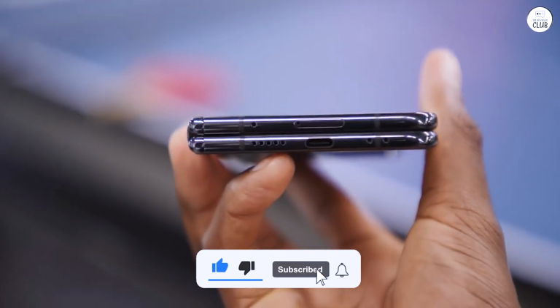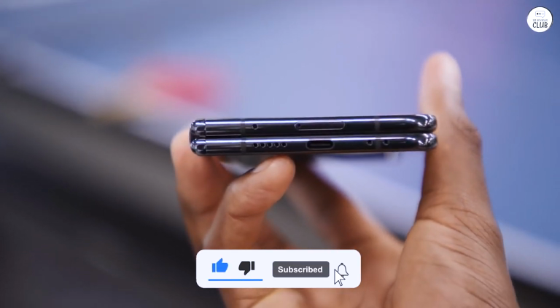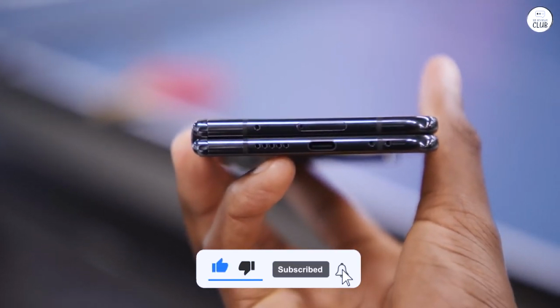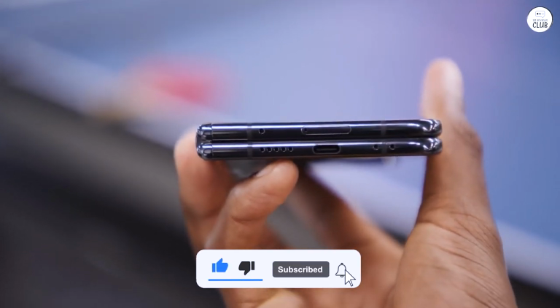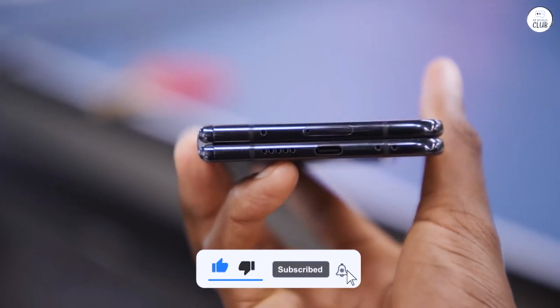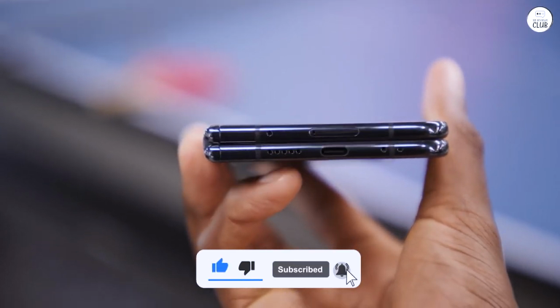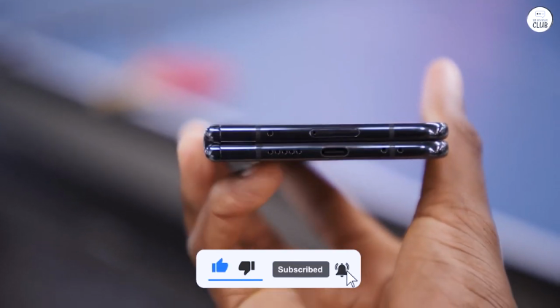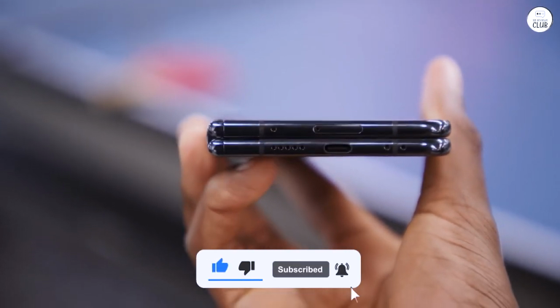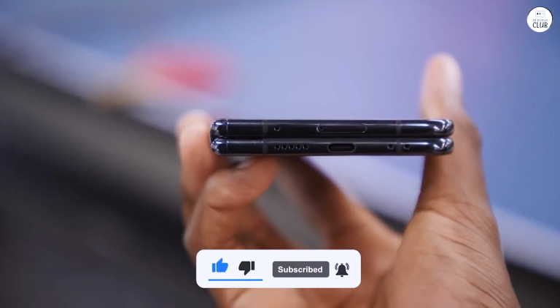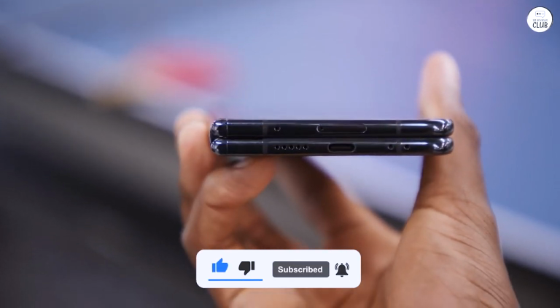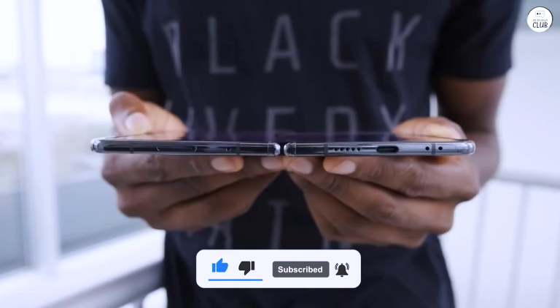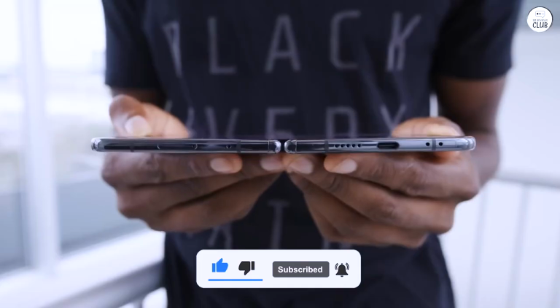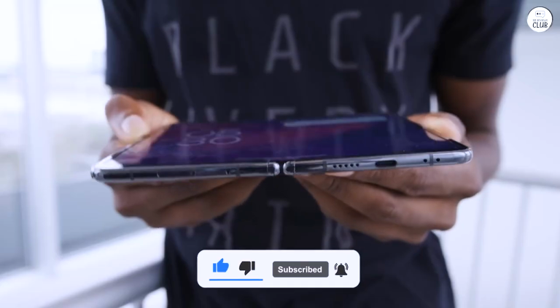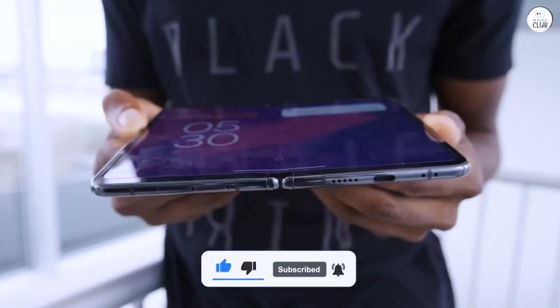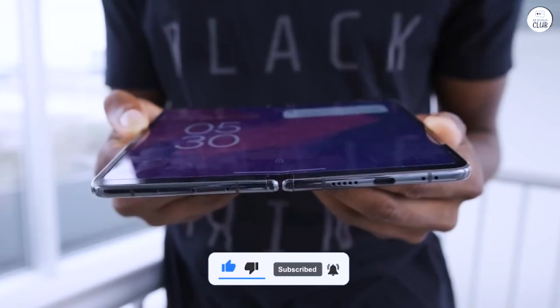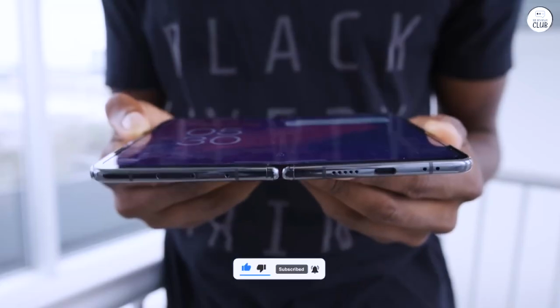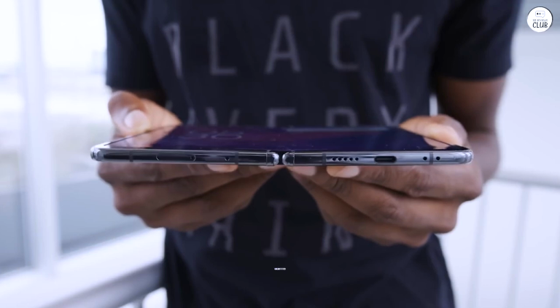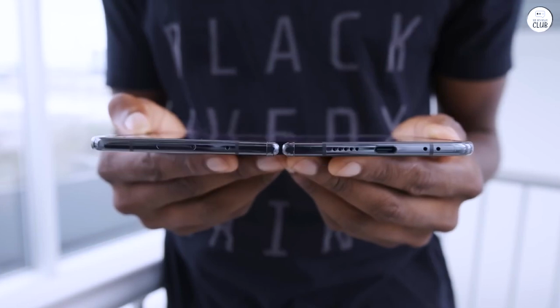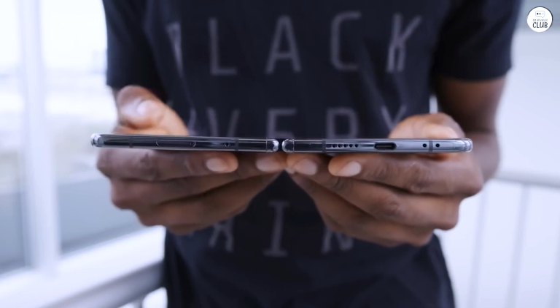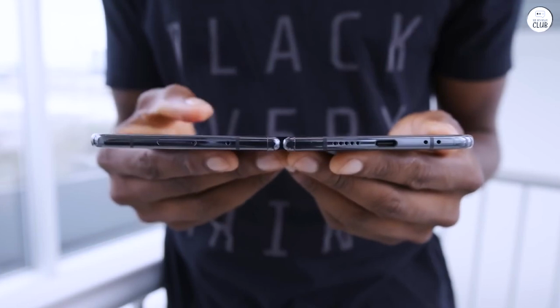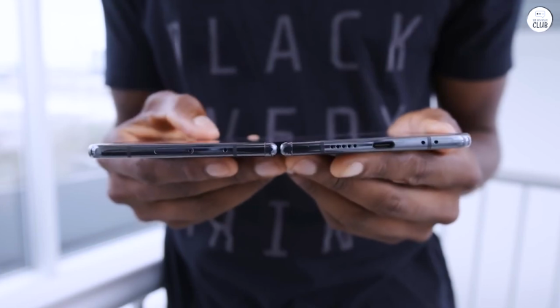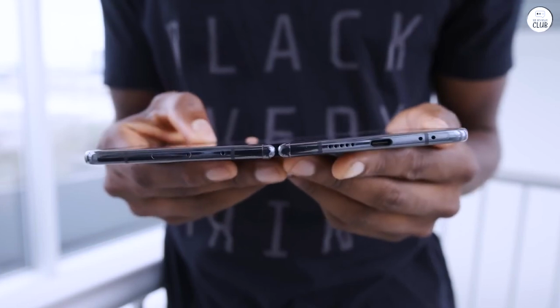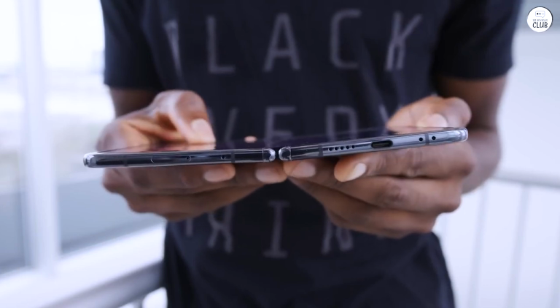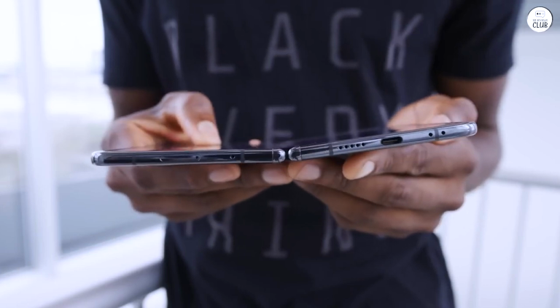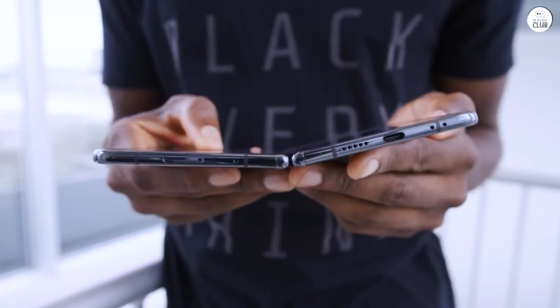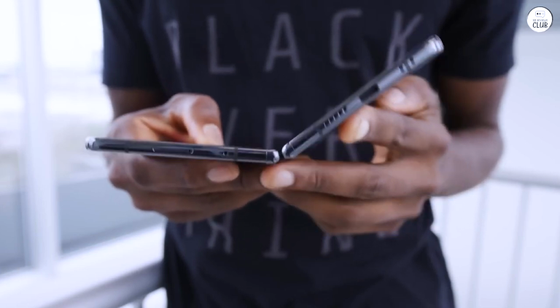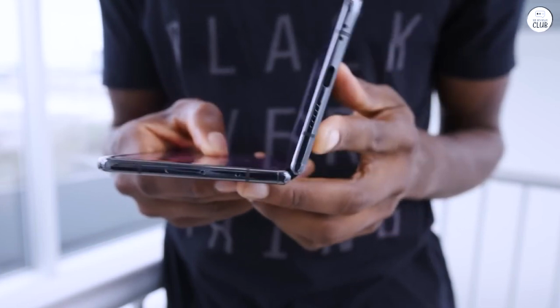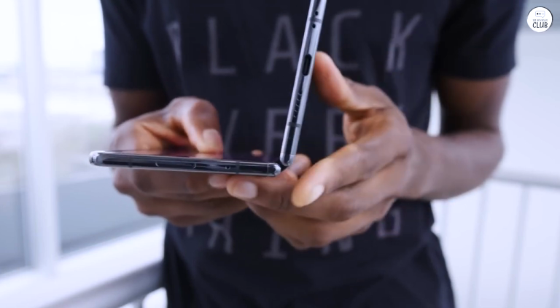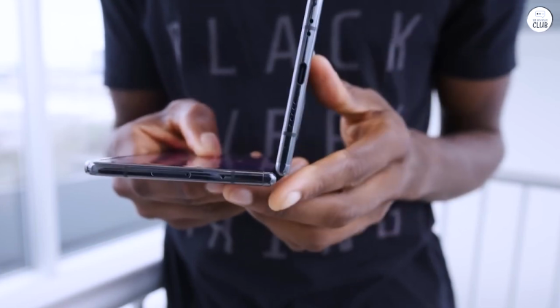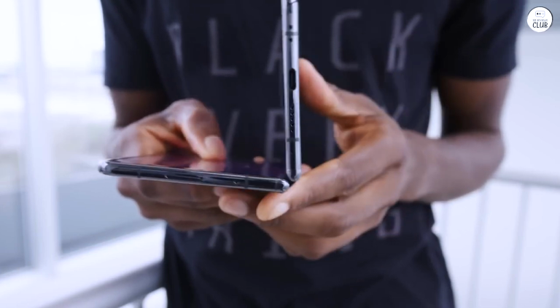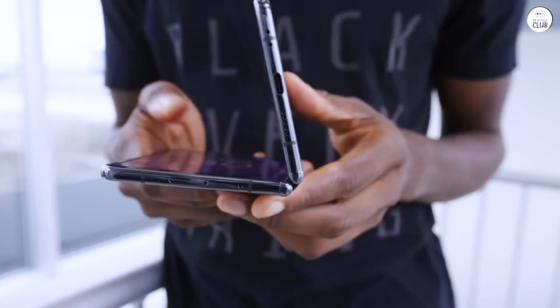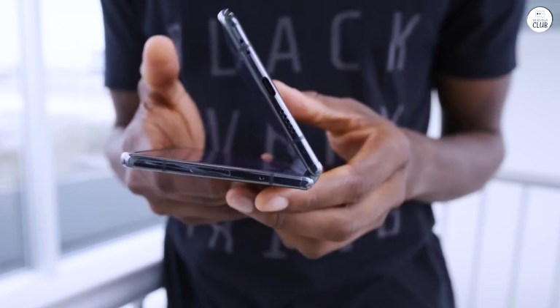Overall, this is hands-down the best phone I've ever owned, whether compared to Apple or Android devices.